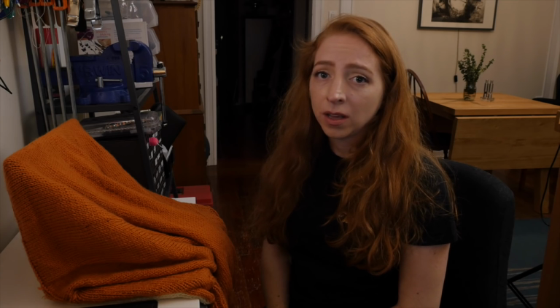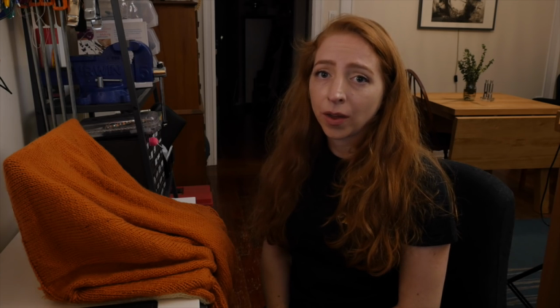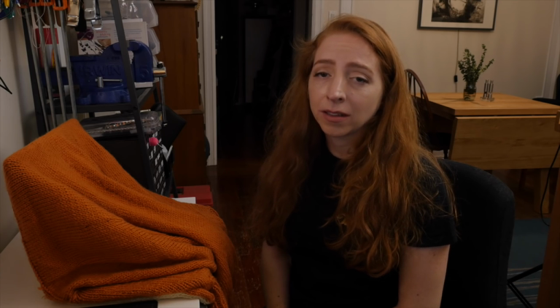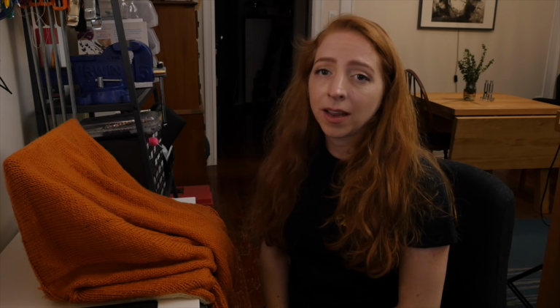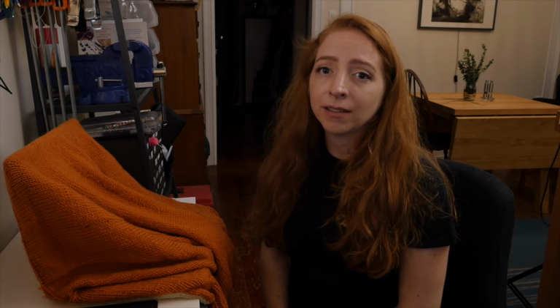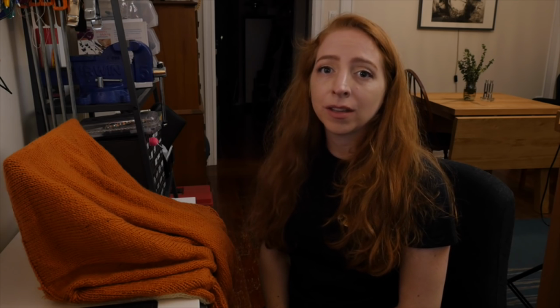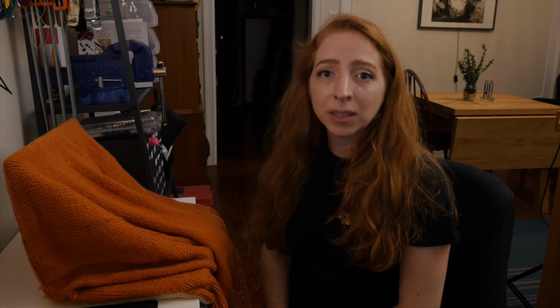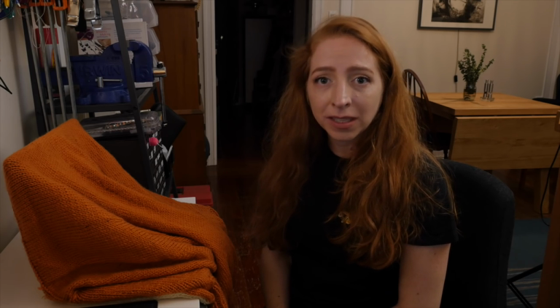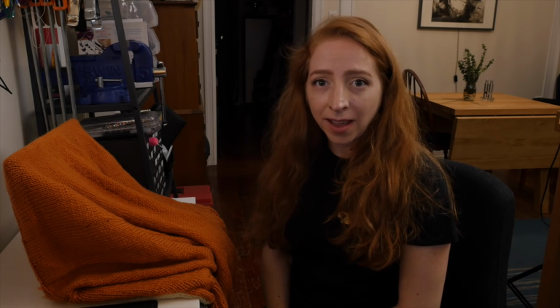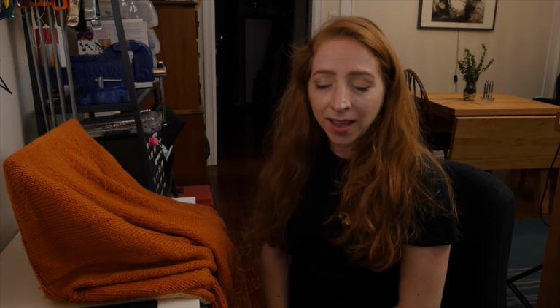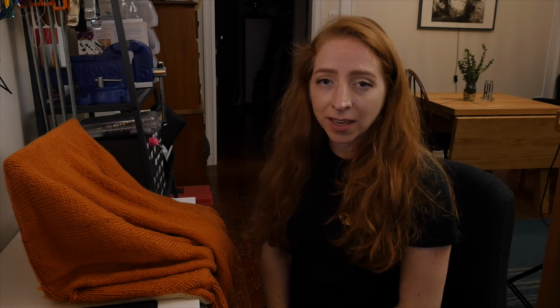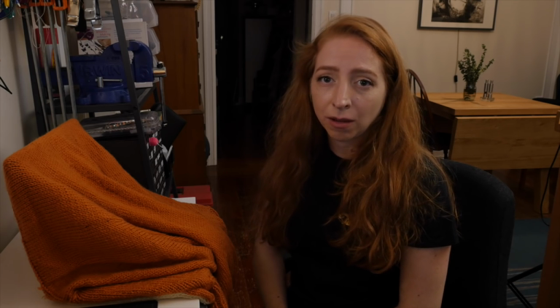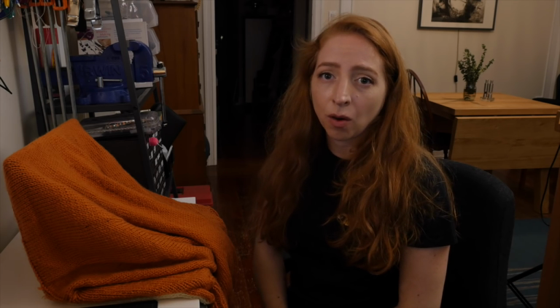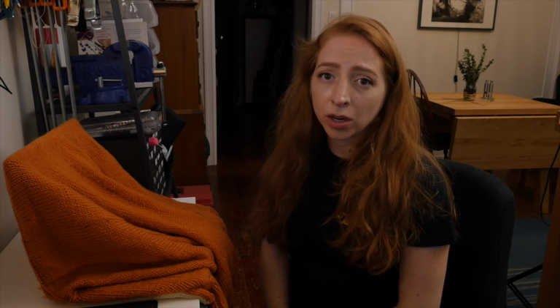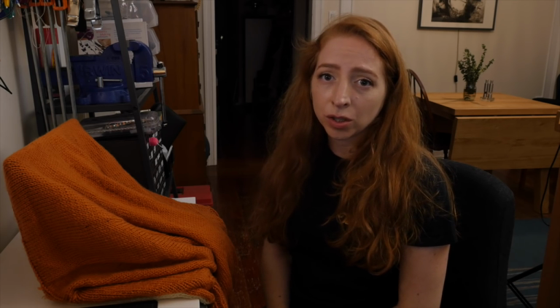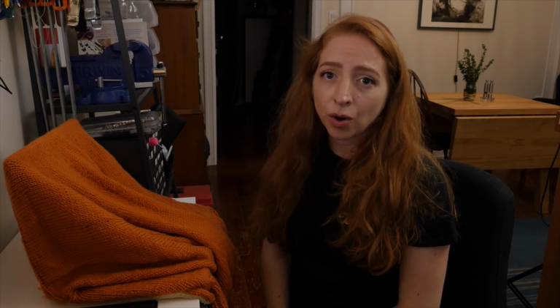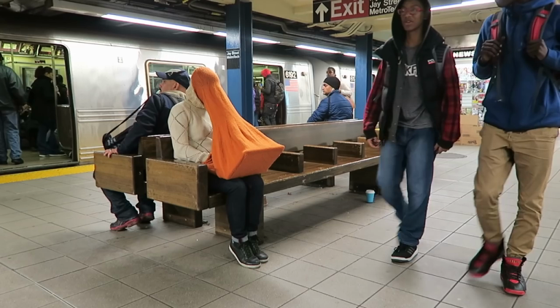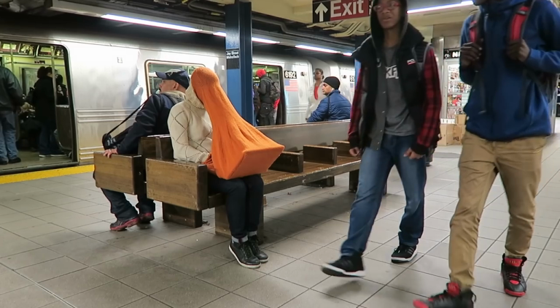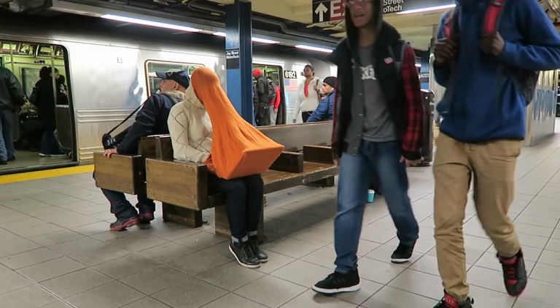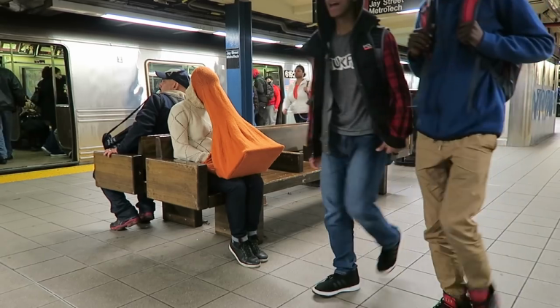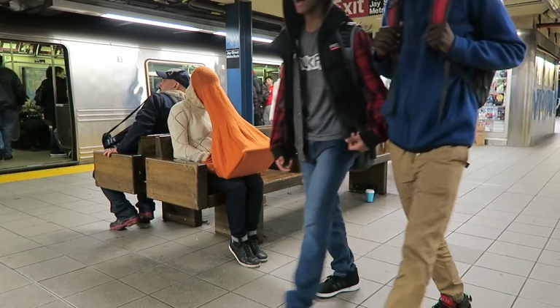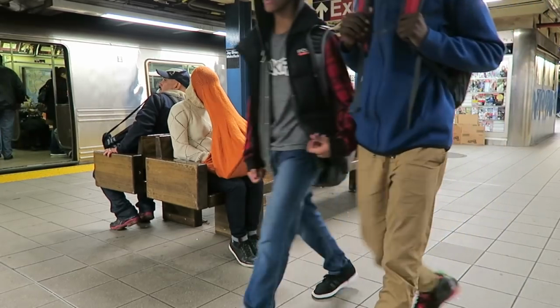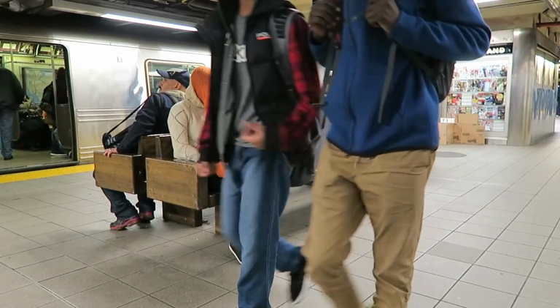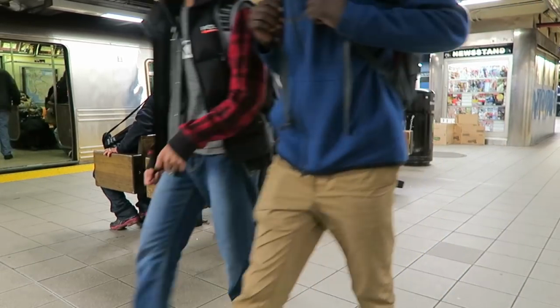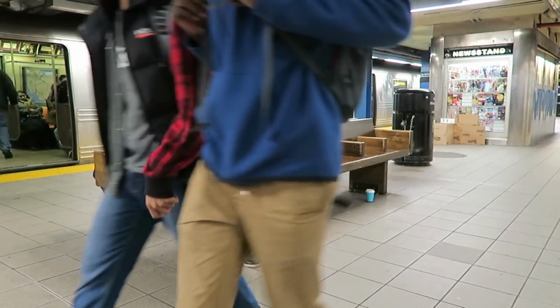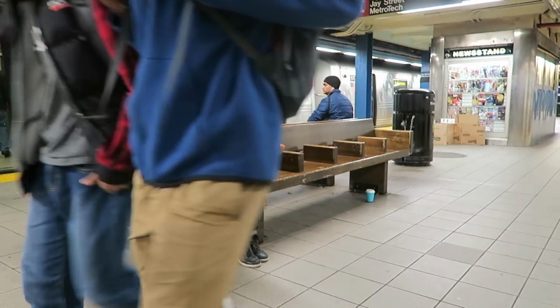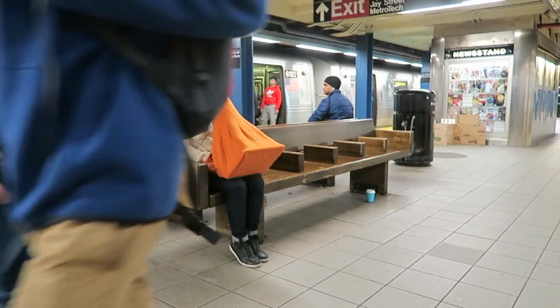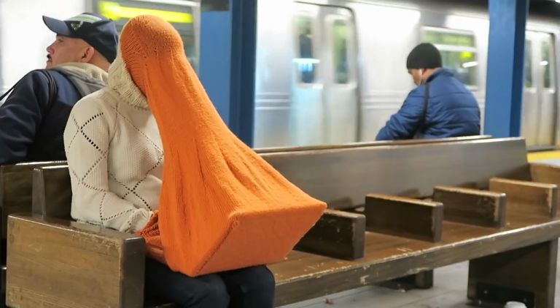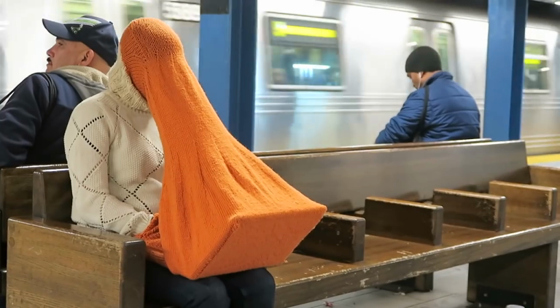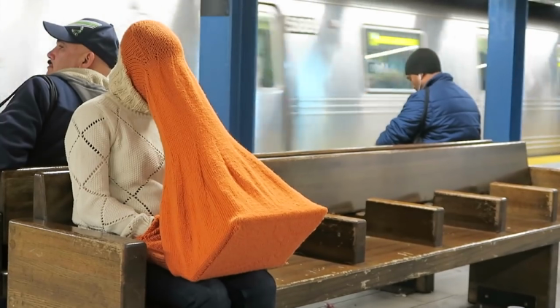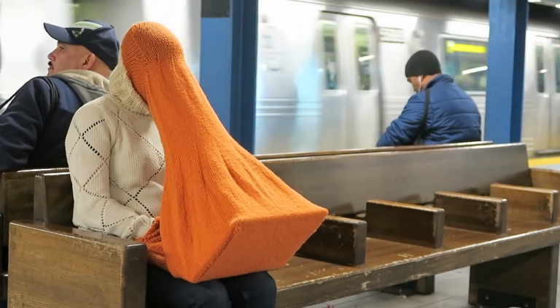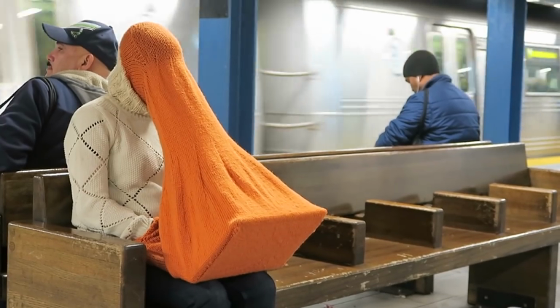So I thought today I'd do the next best thing and tell you the origin story of my laptop Compu Body Sock.